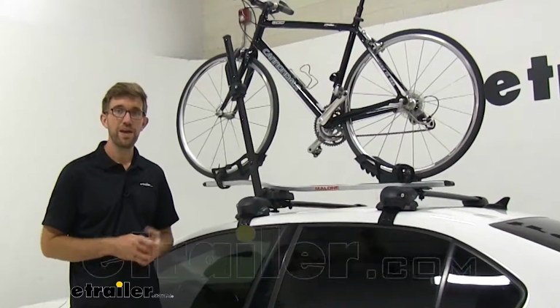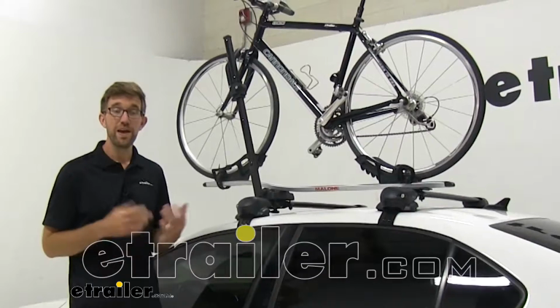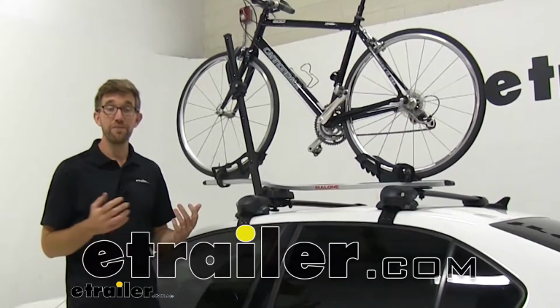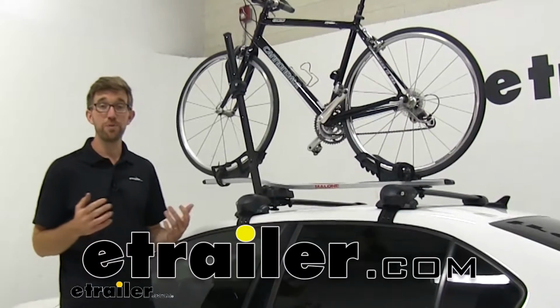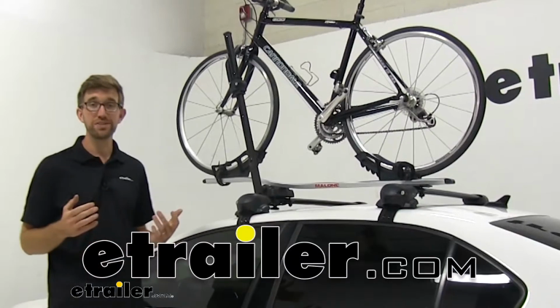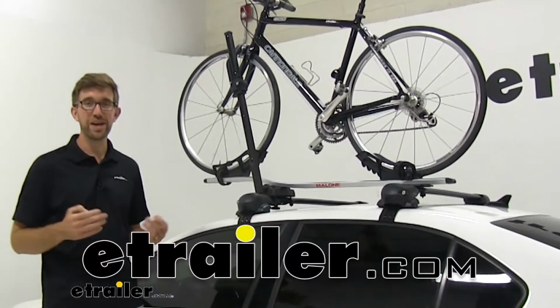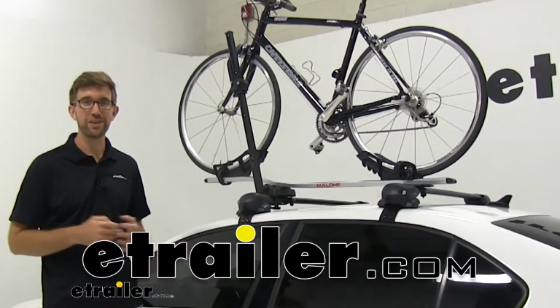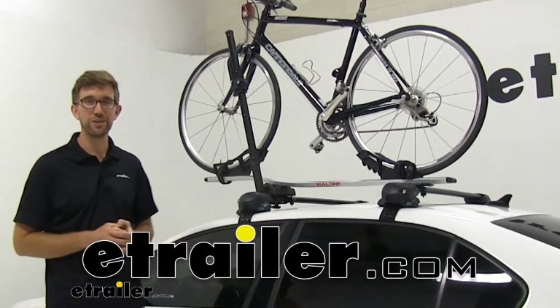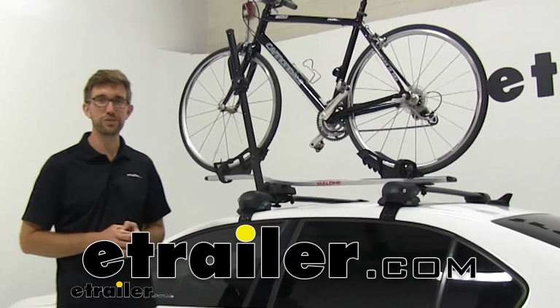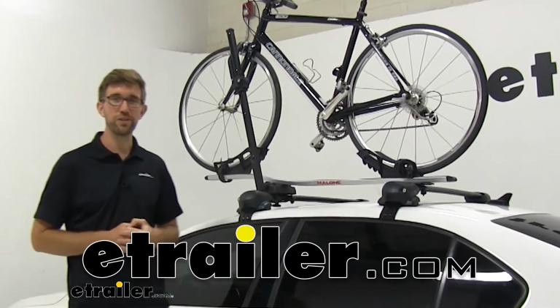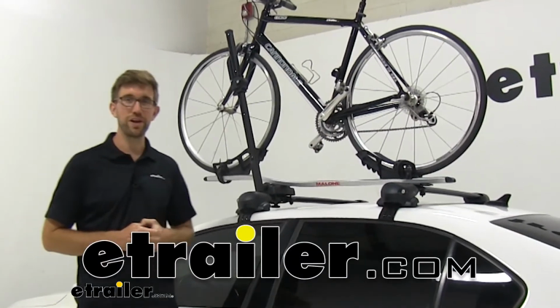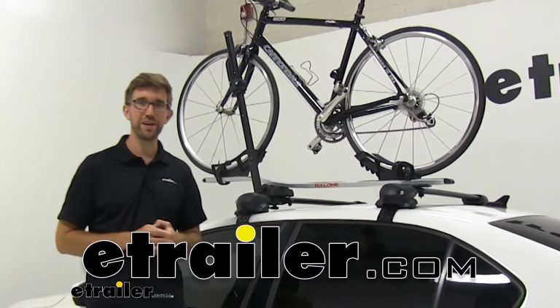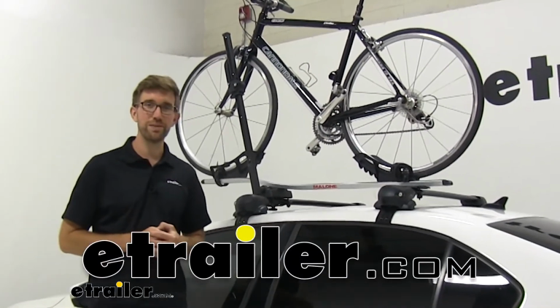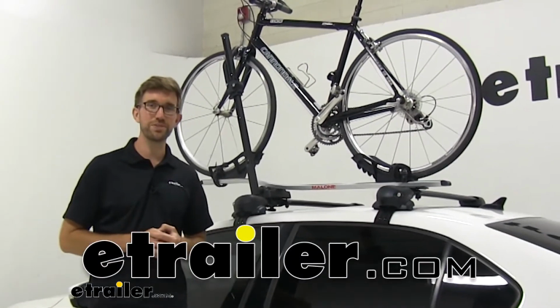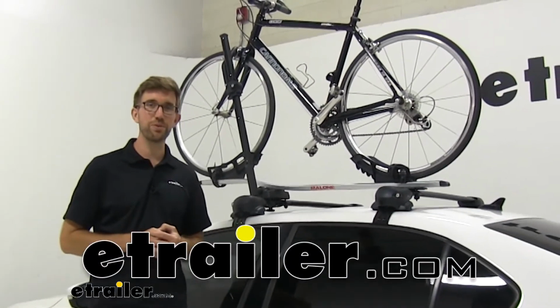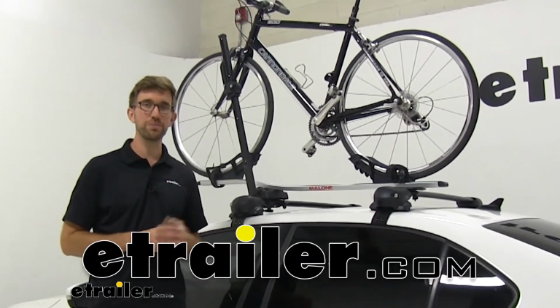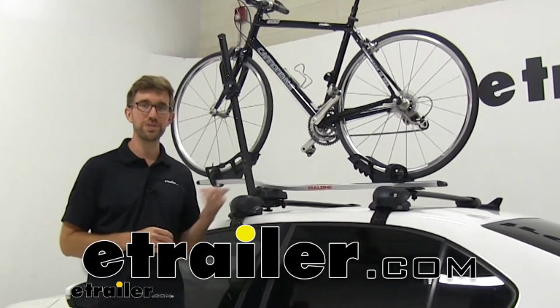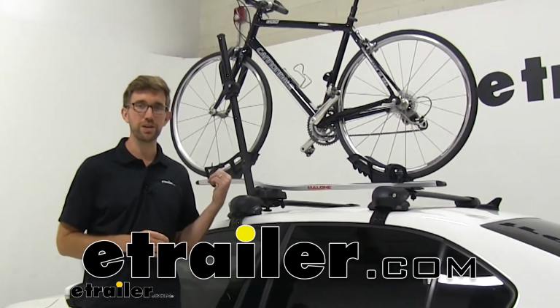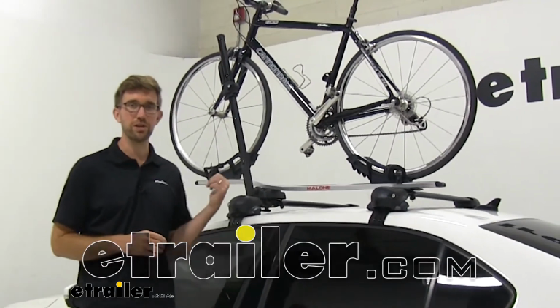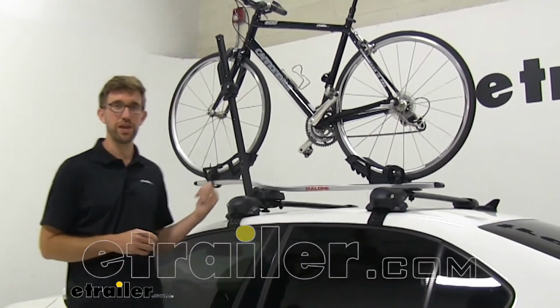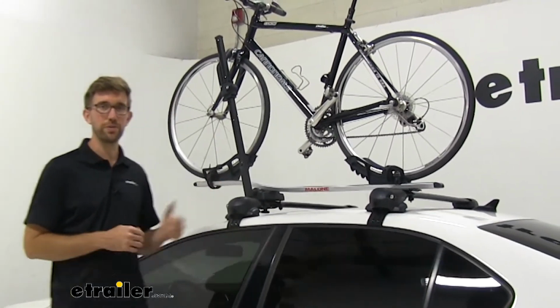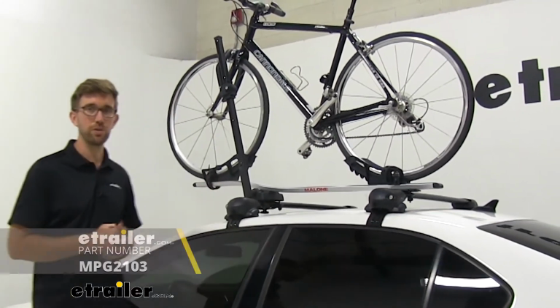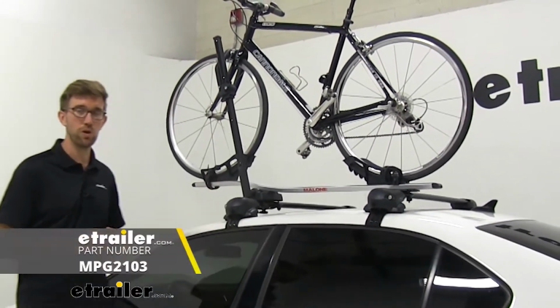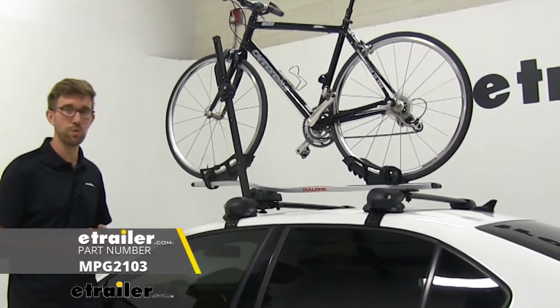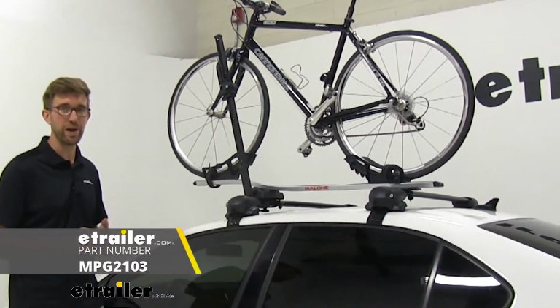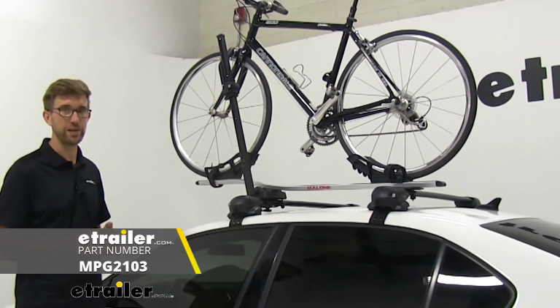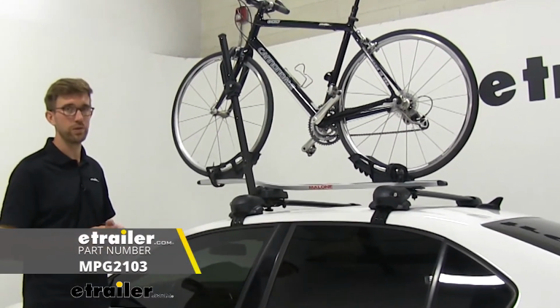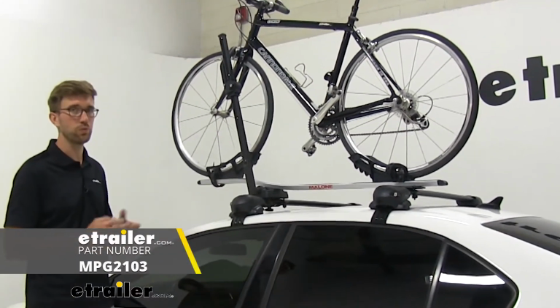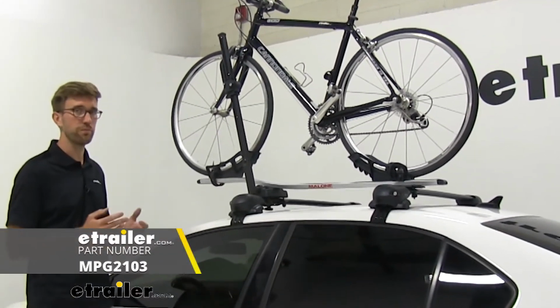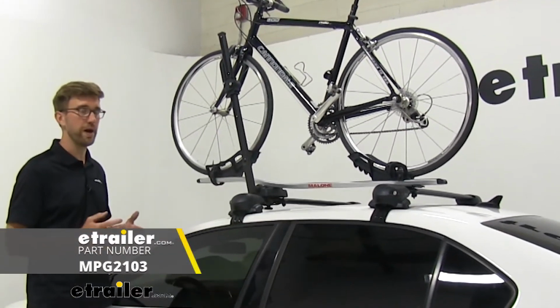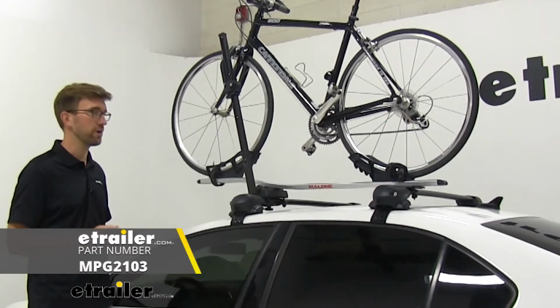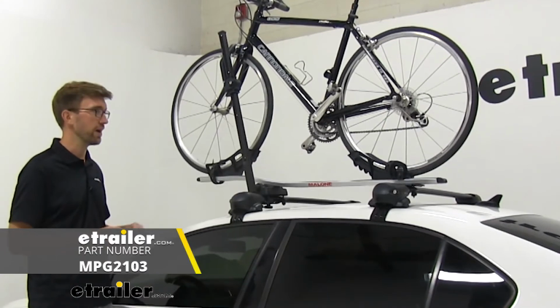Hey everybody, Zach here at eTrailer.com. Today we're going to be taking a look at the Malone Pilot roof bike rack.